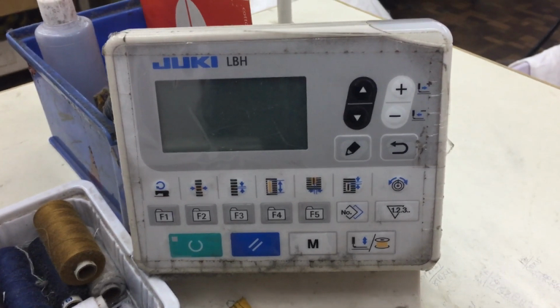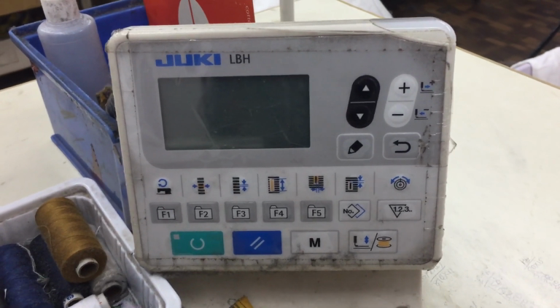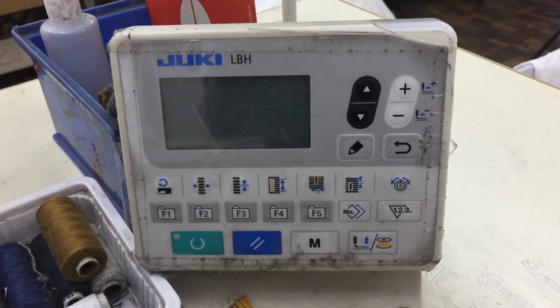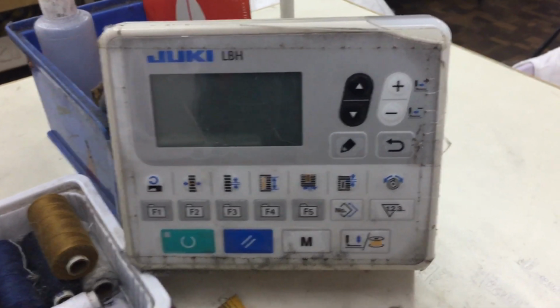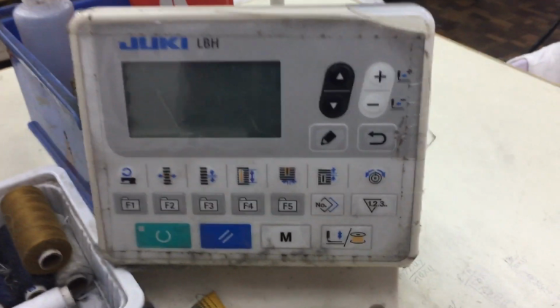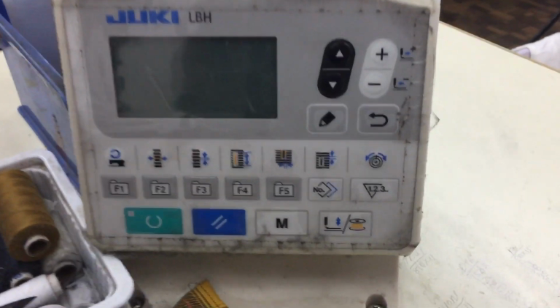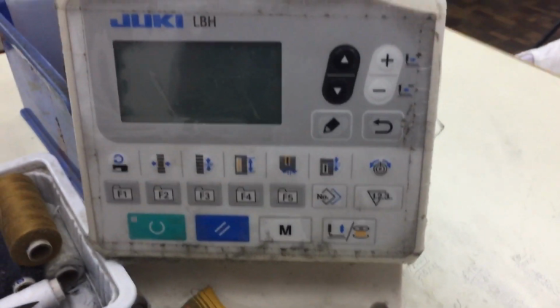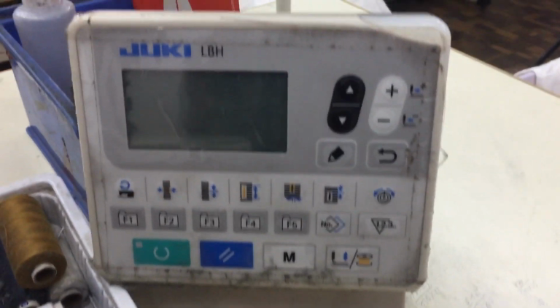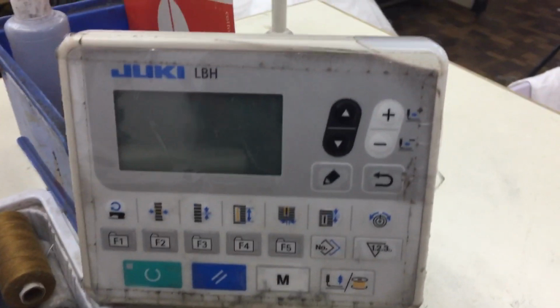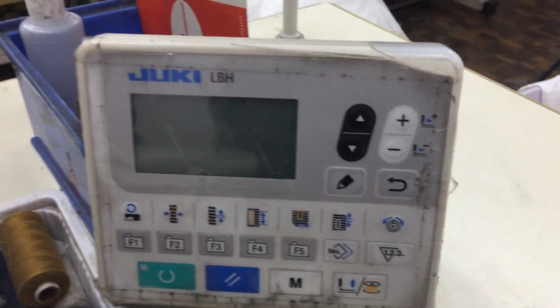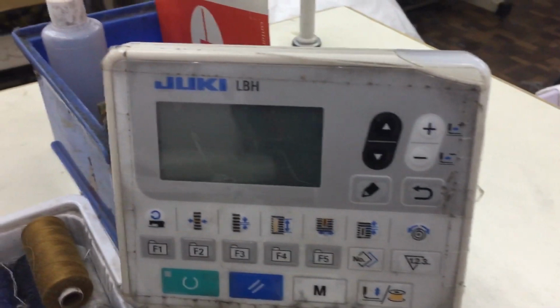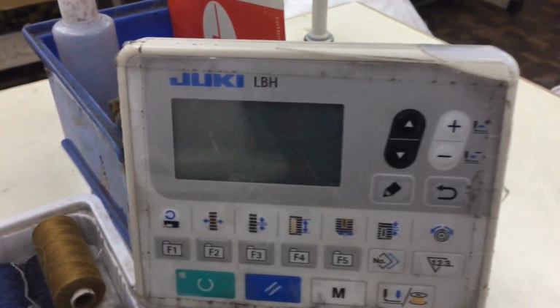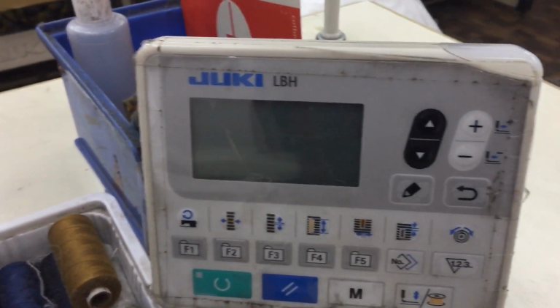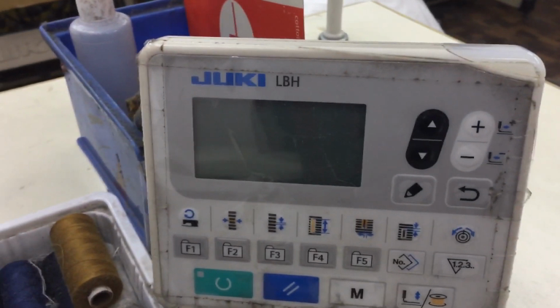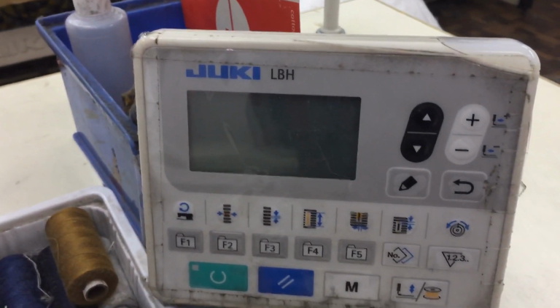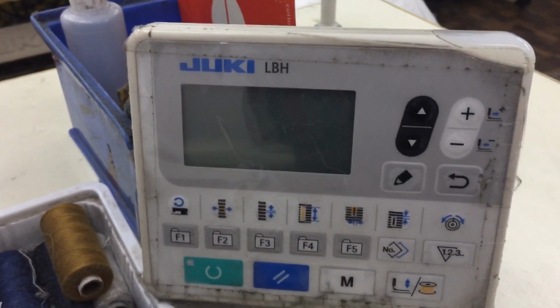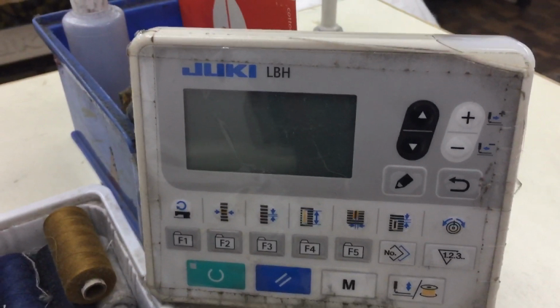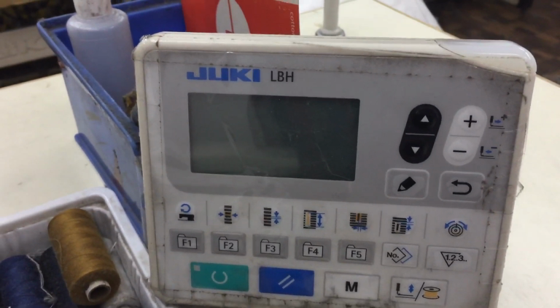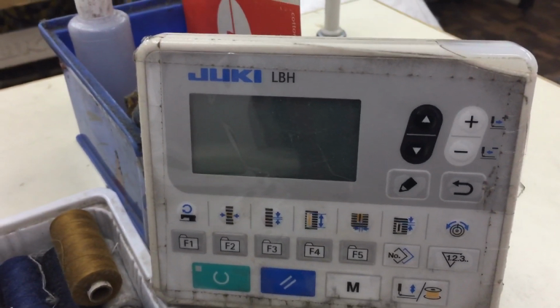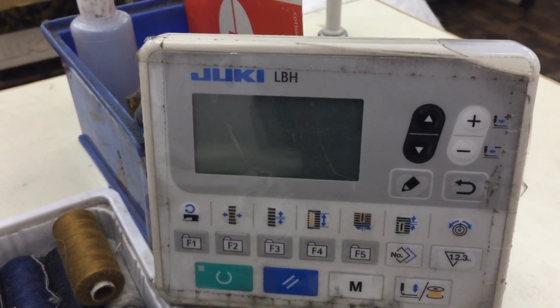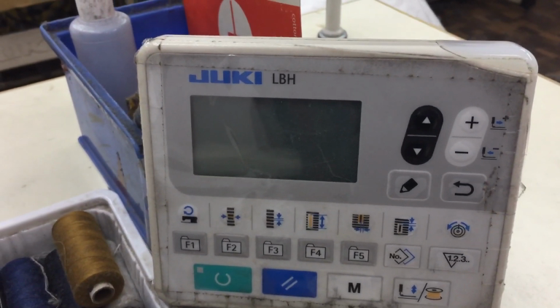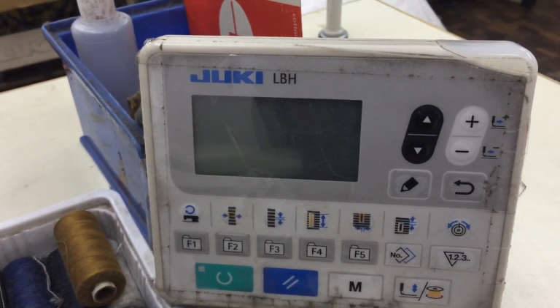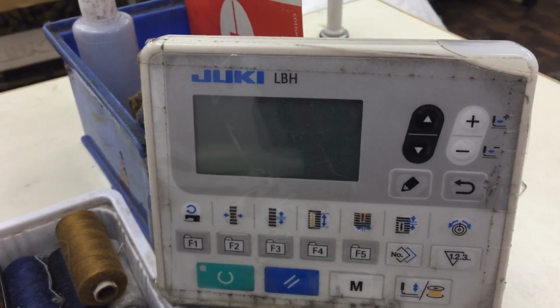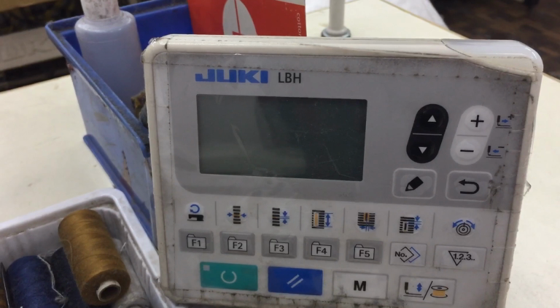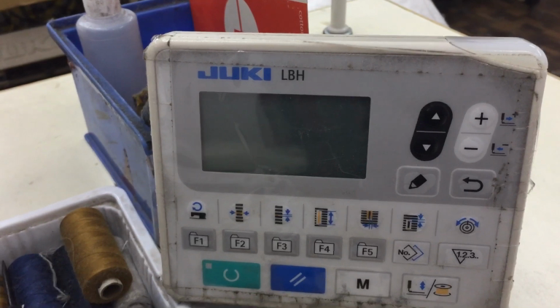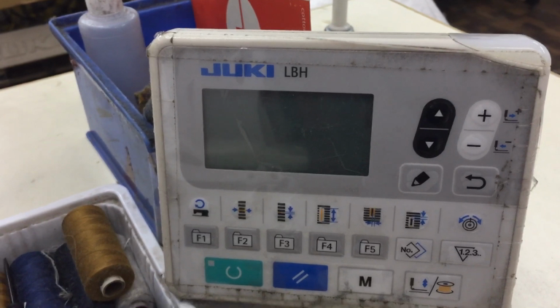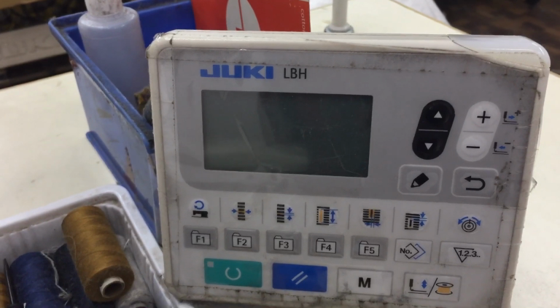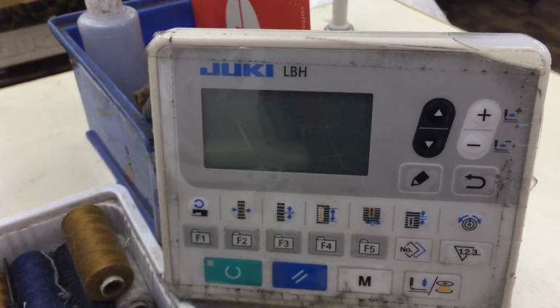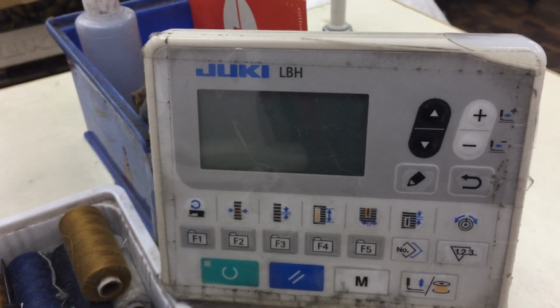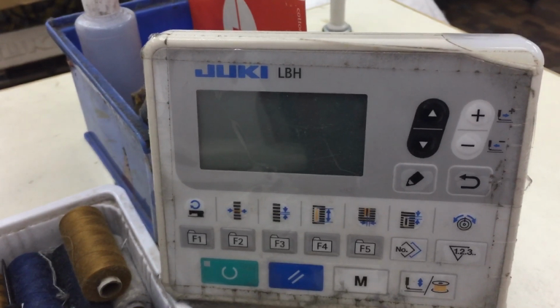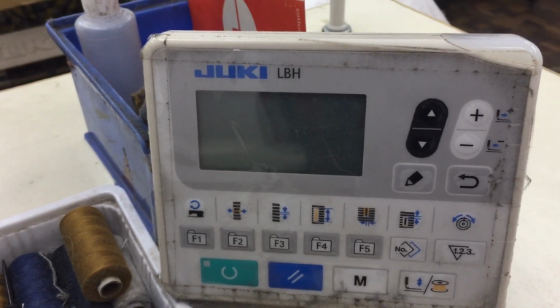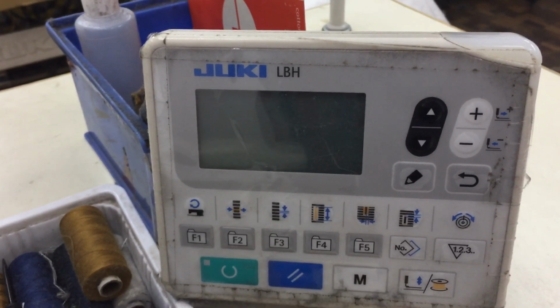Hello everyone, here I am showing how to set bar tack in a buttonhole machine.